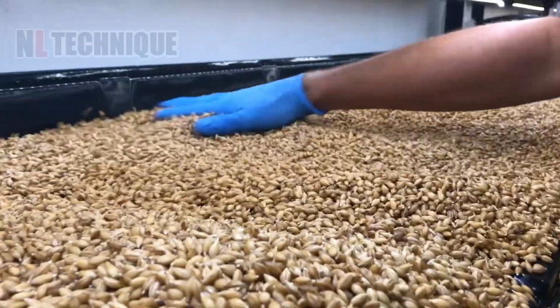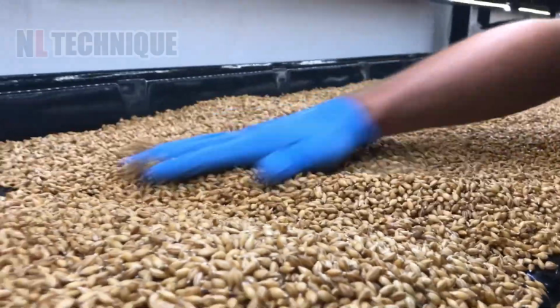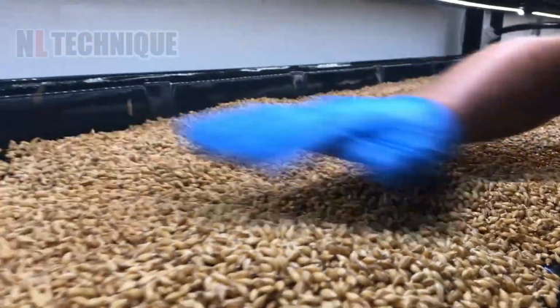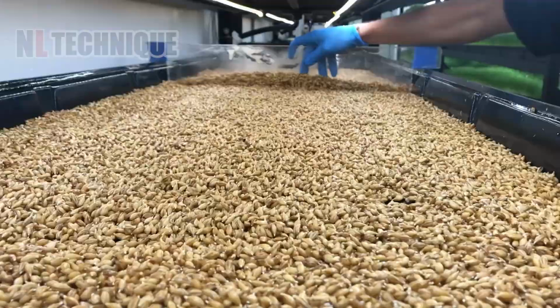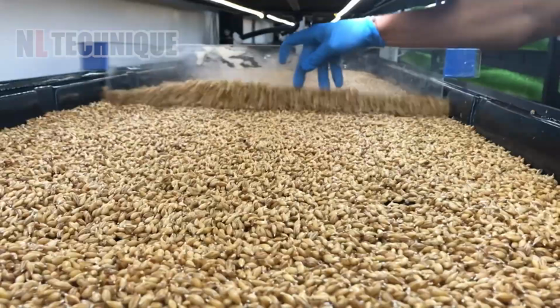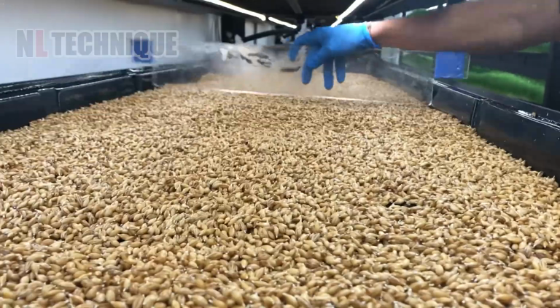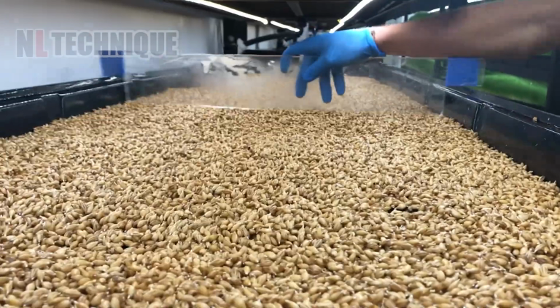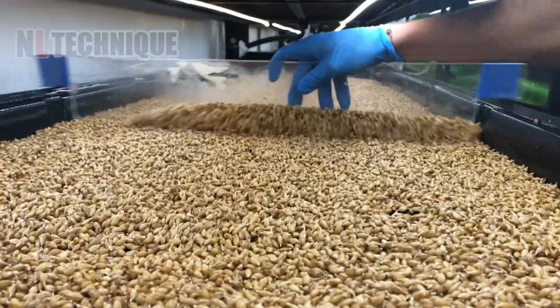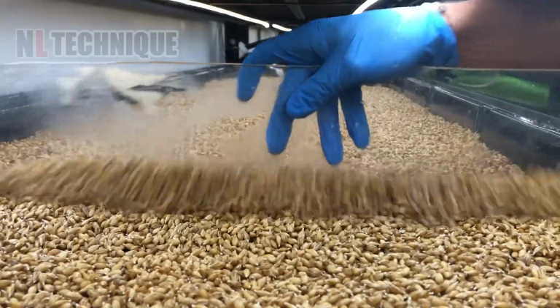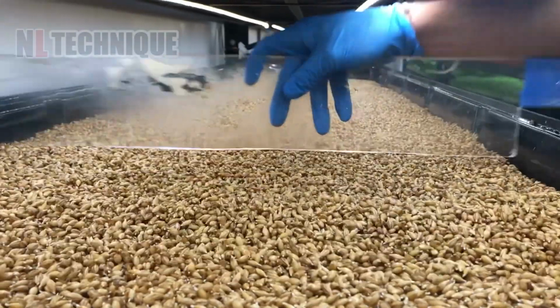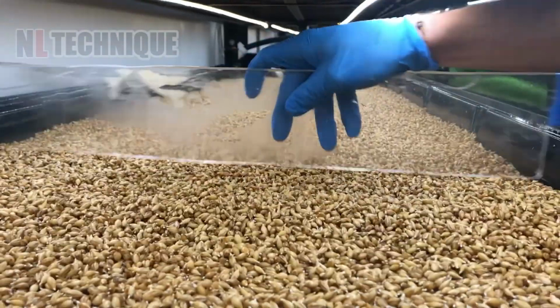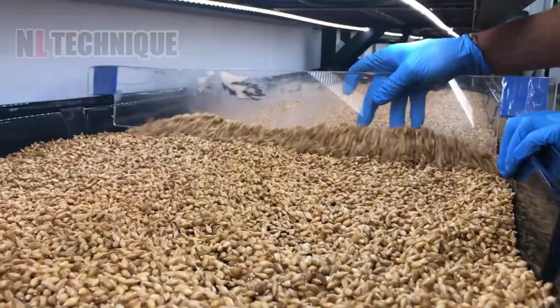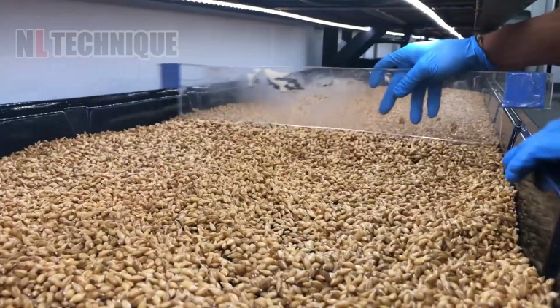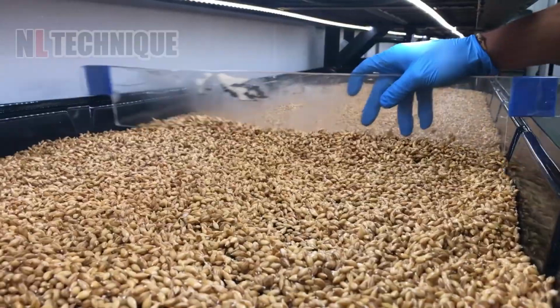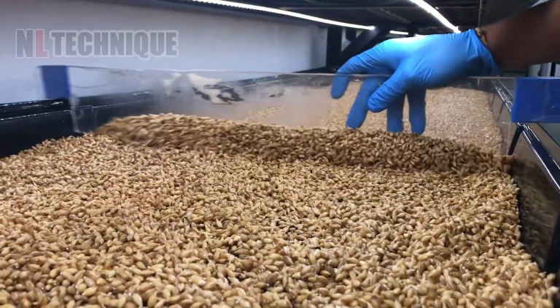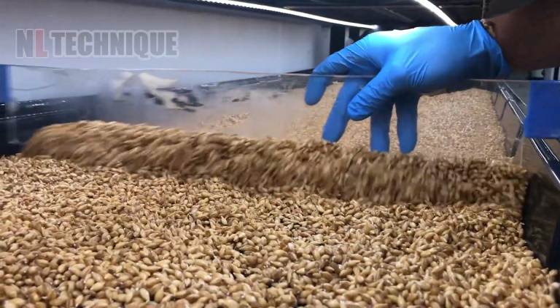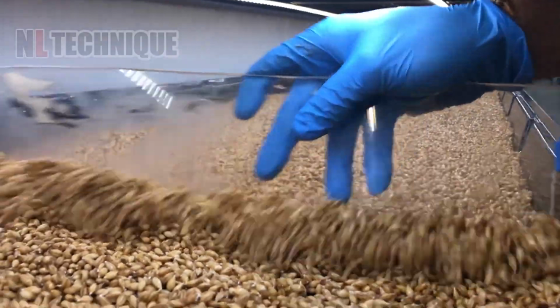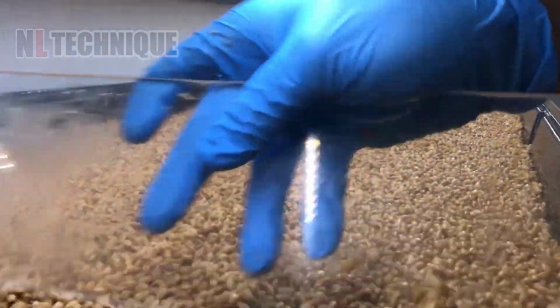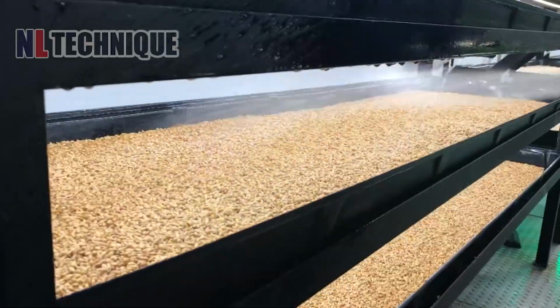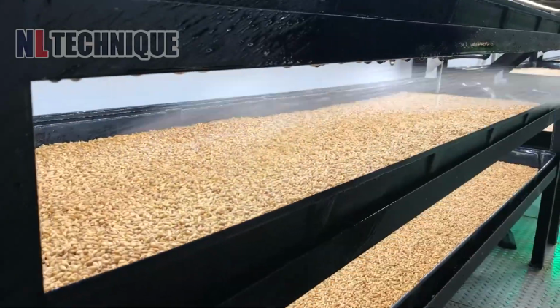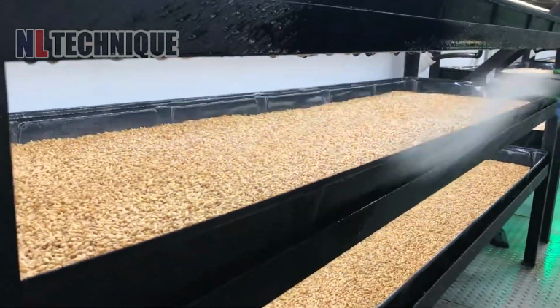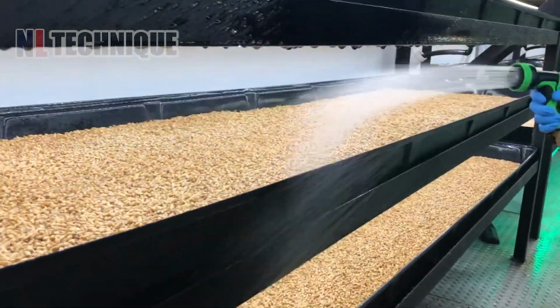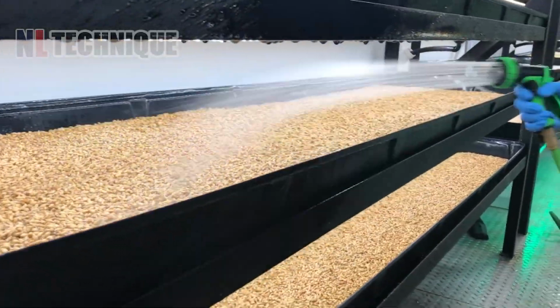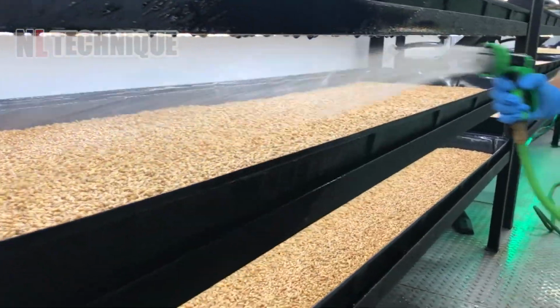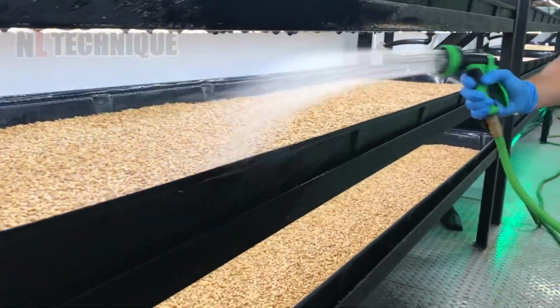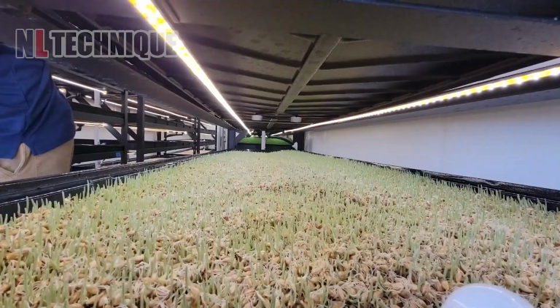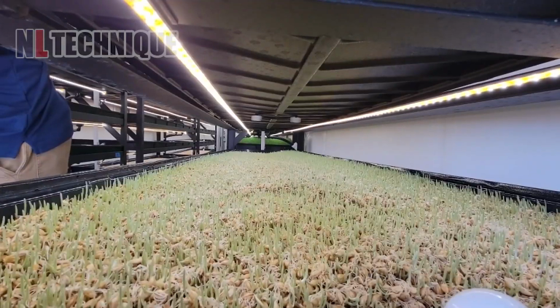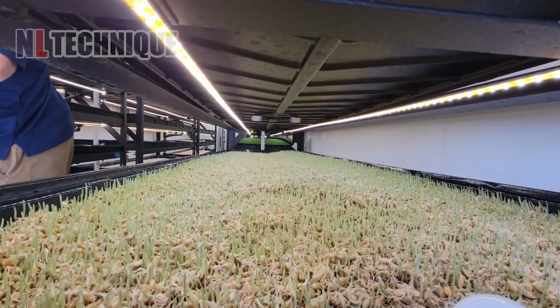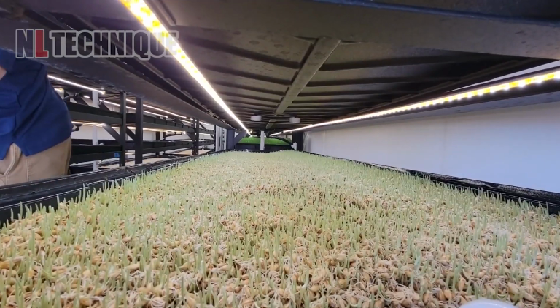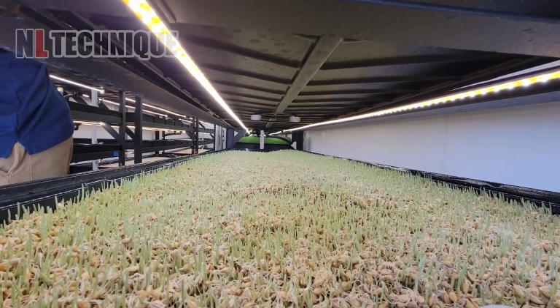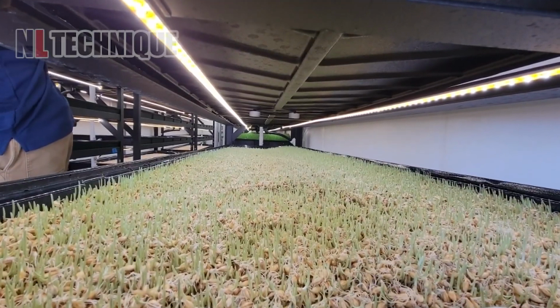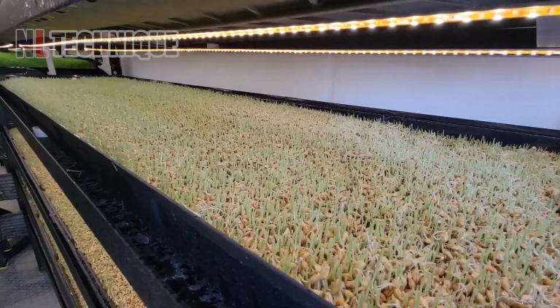Science meets sustenance in these hydroponic trays. Let's grow our knowledge together.